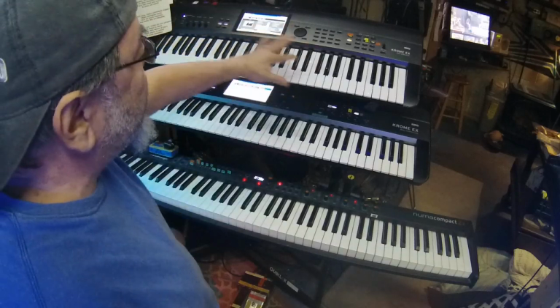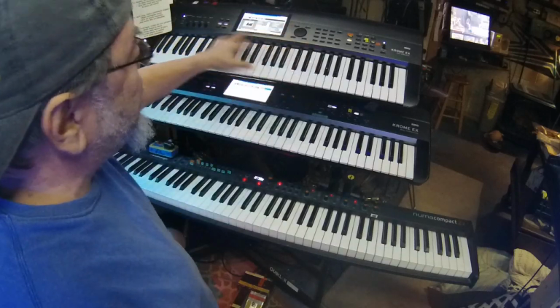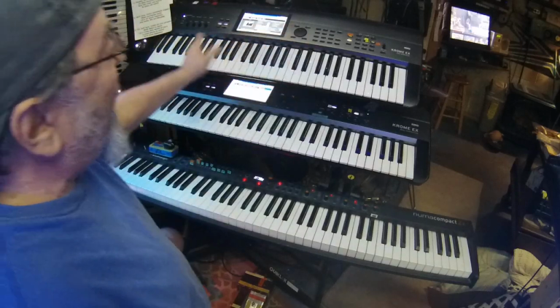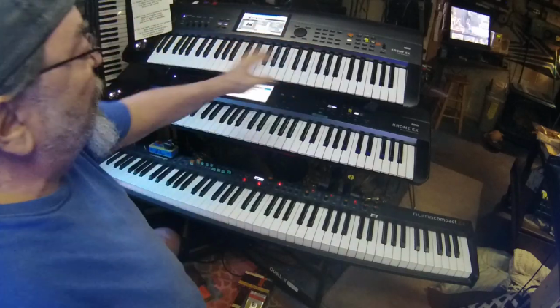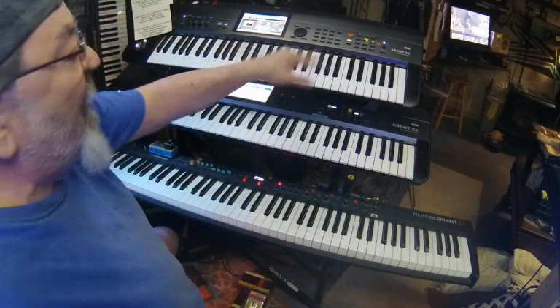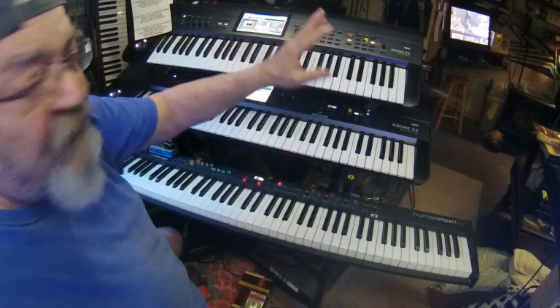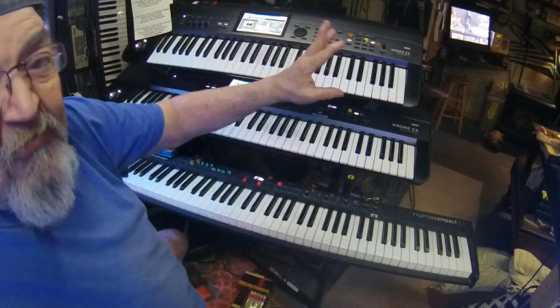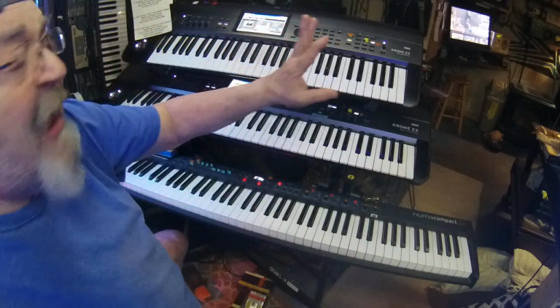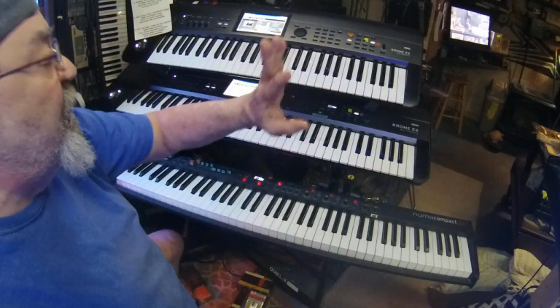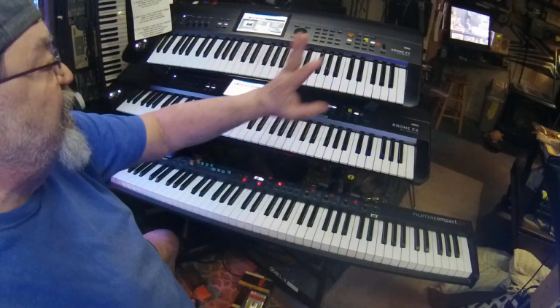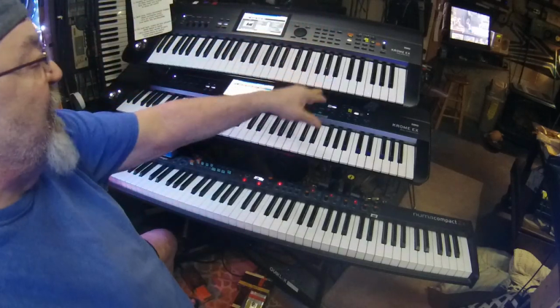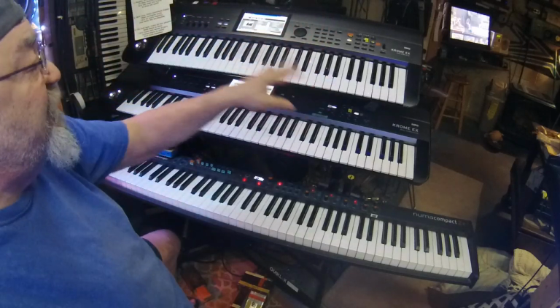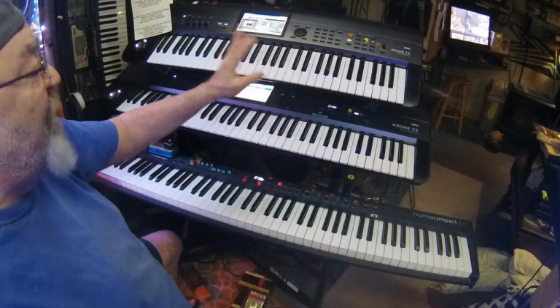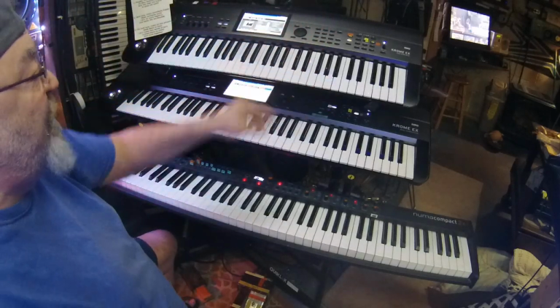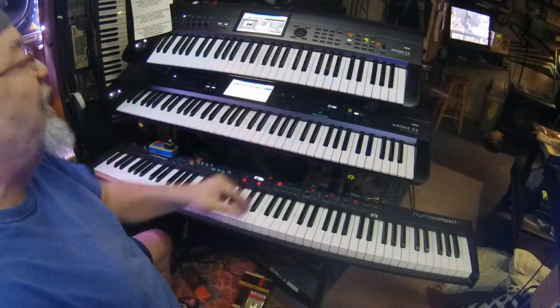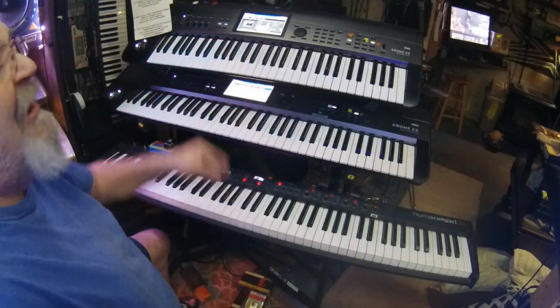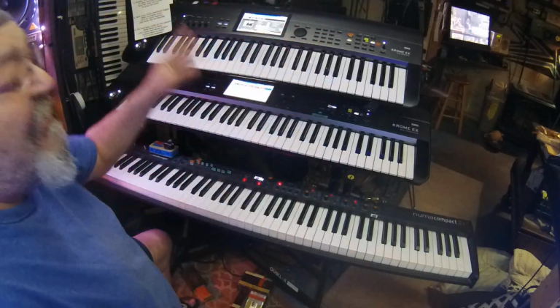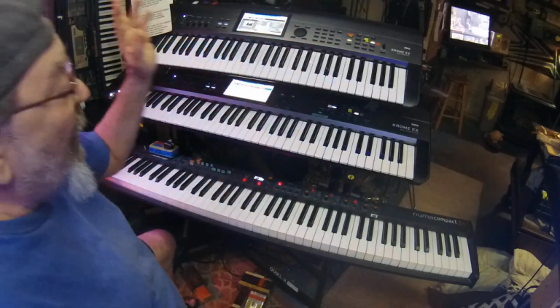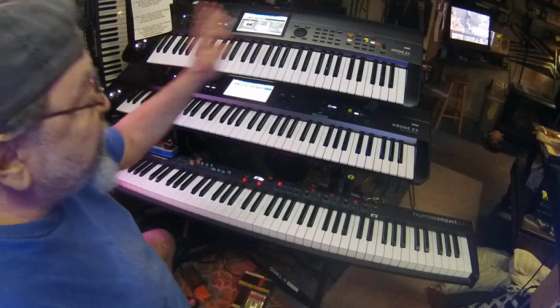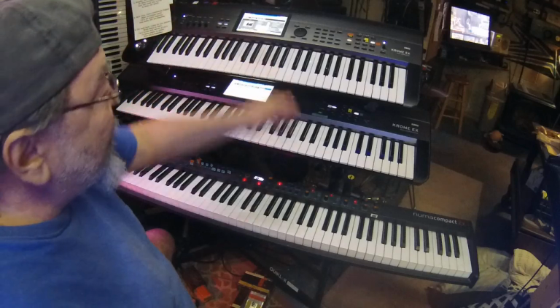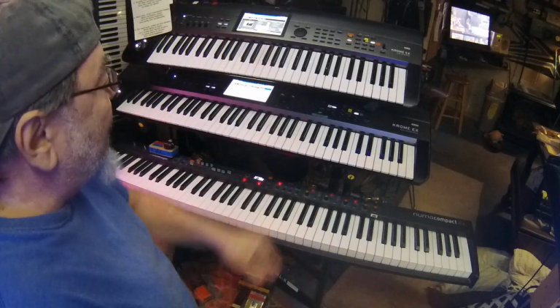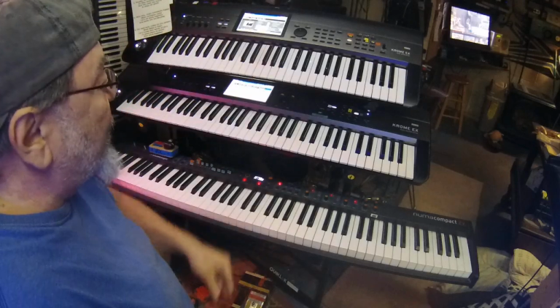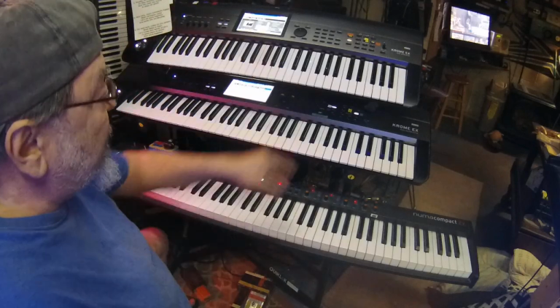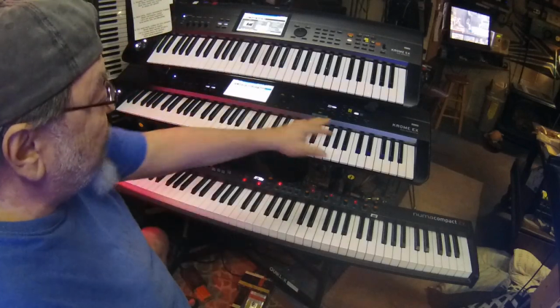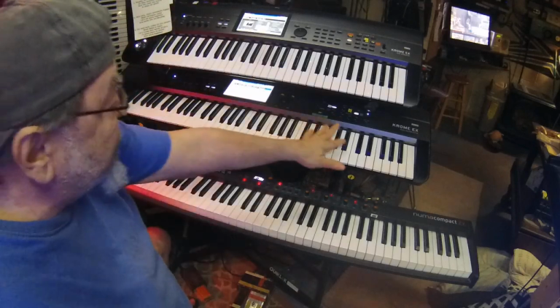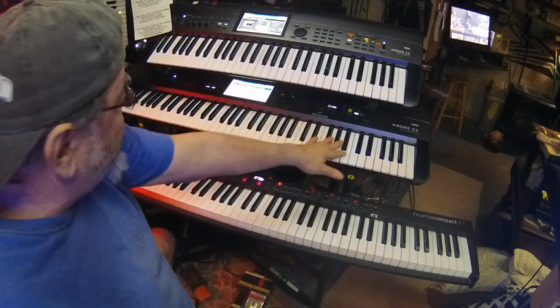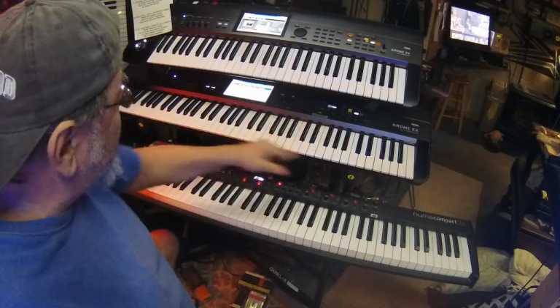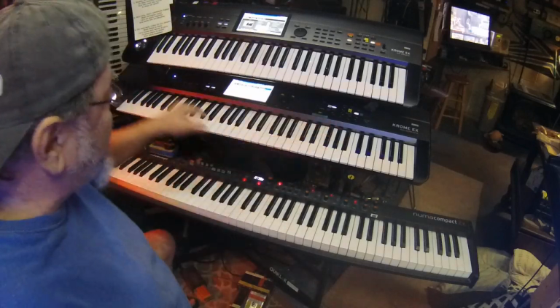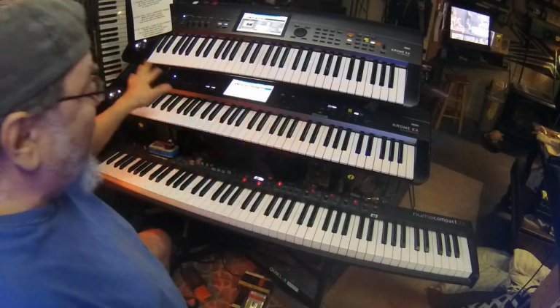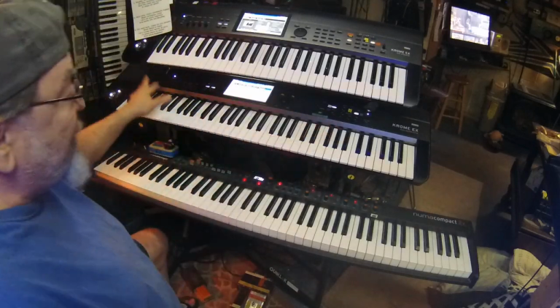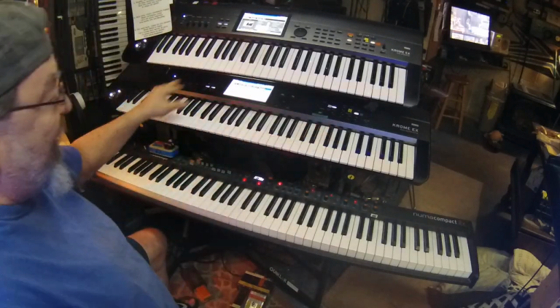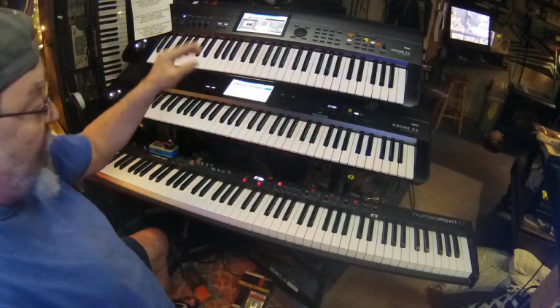It's assignable. I do a ton of splits, lots of layering — tons of splits, lots of layering. I don't split the bottom keyboard, but I do a lot of layering on it.